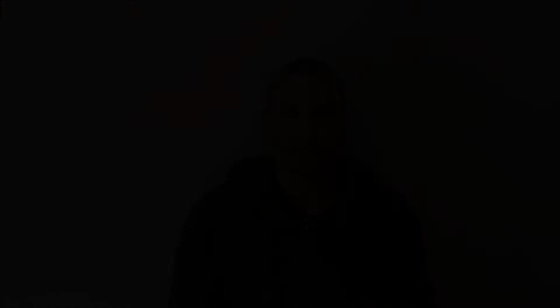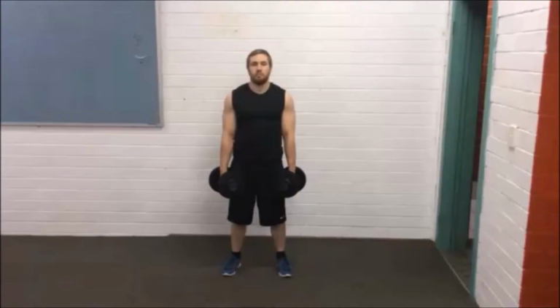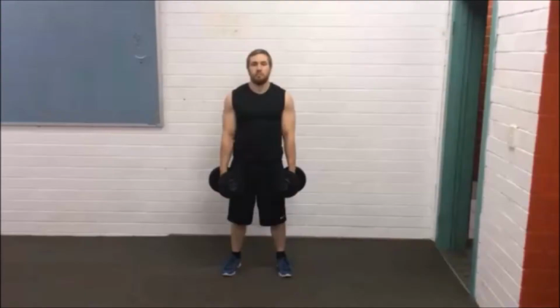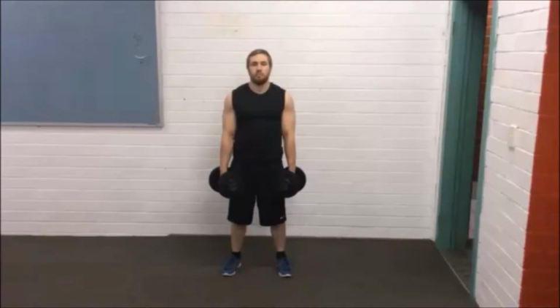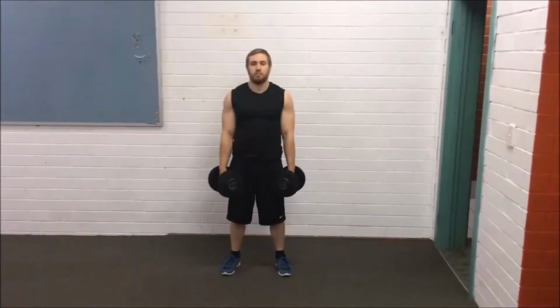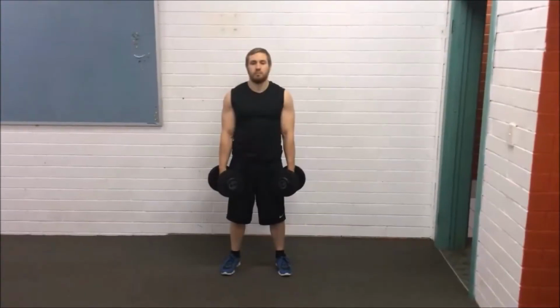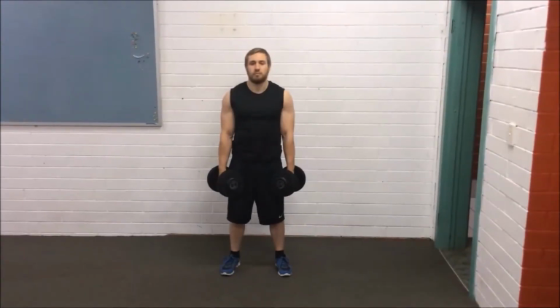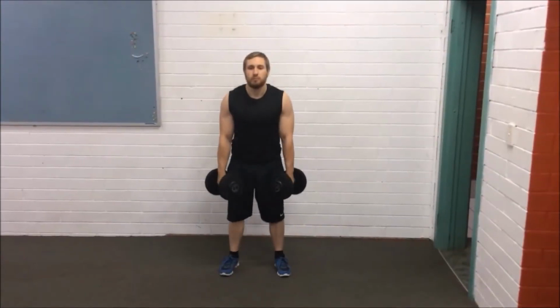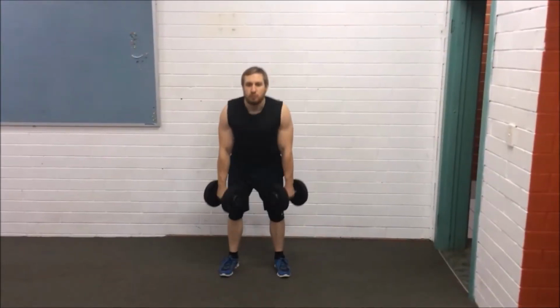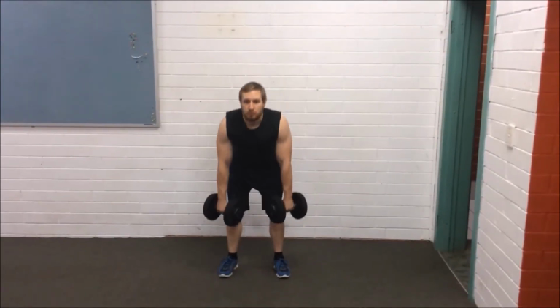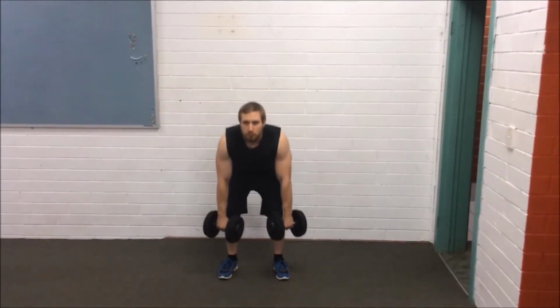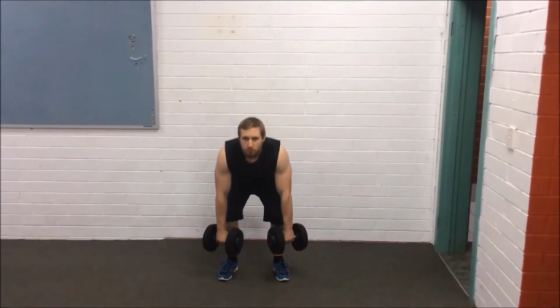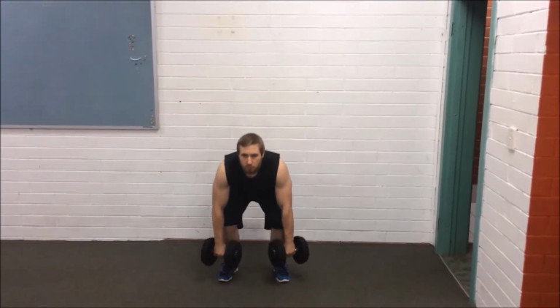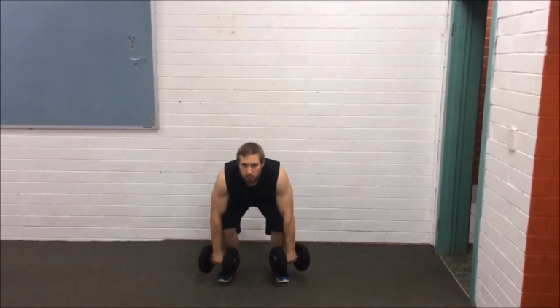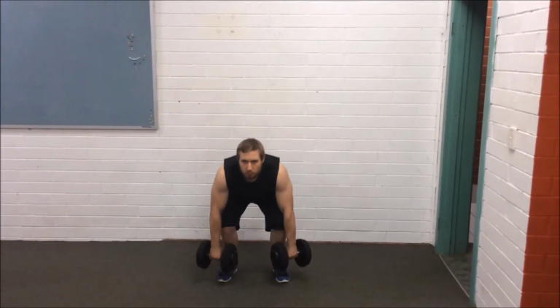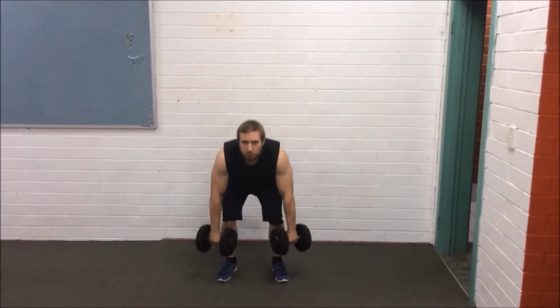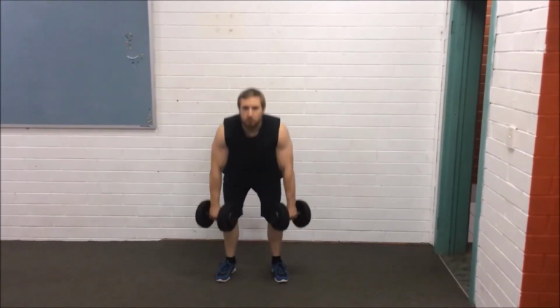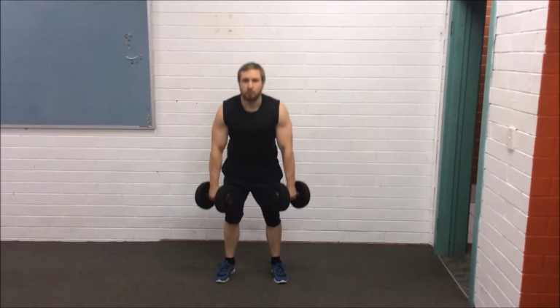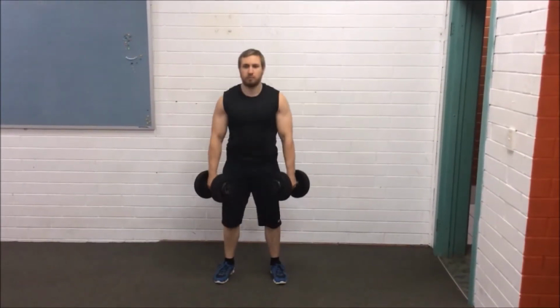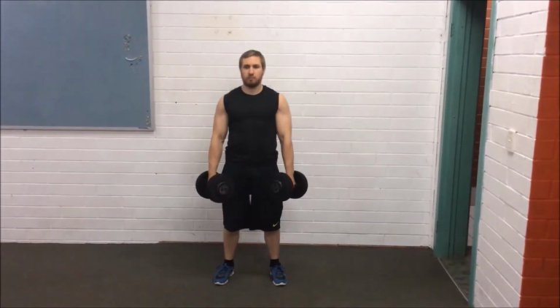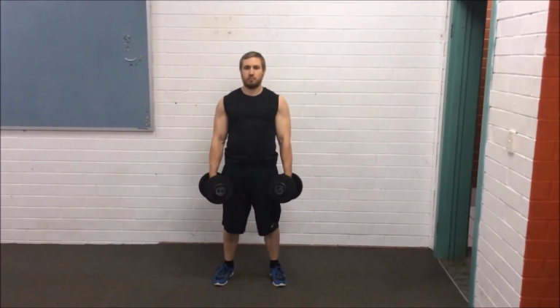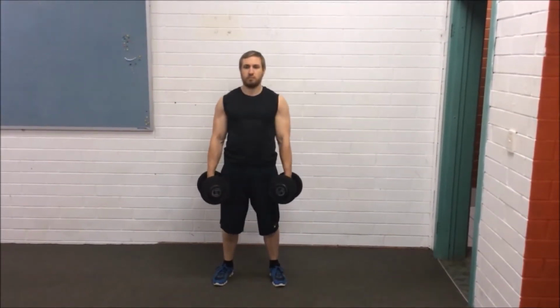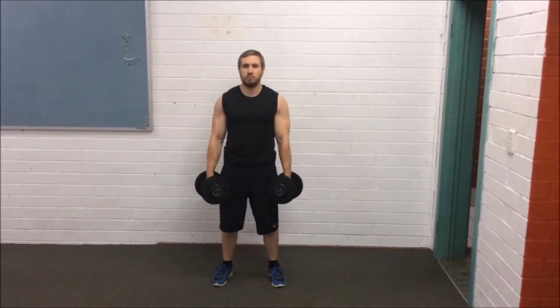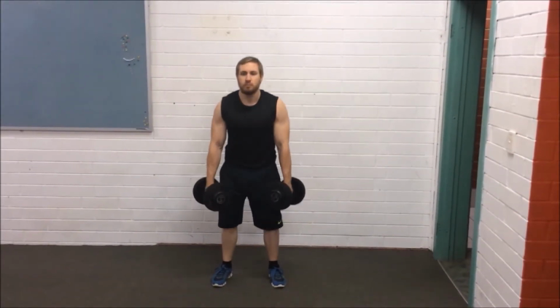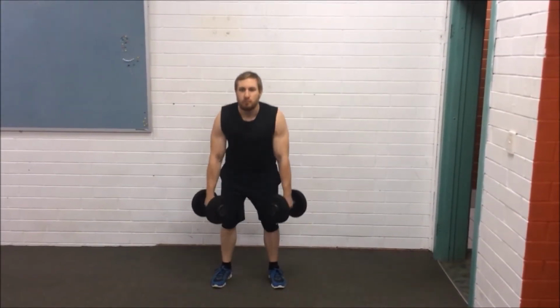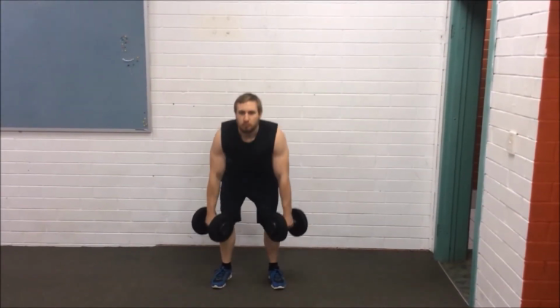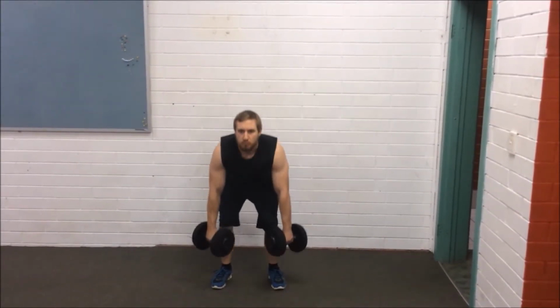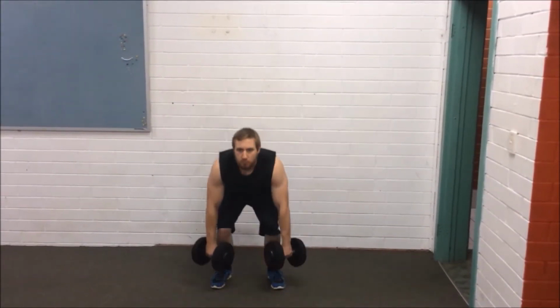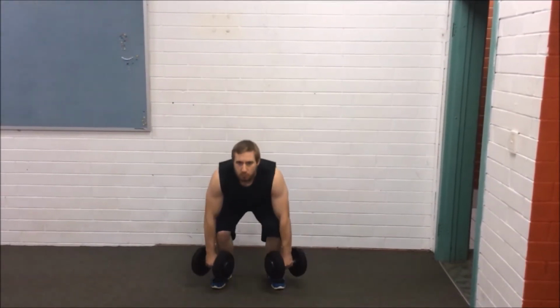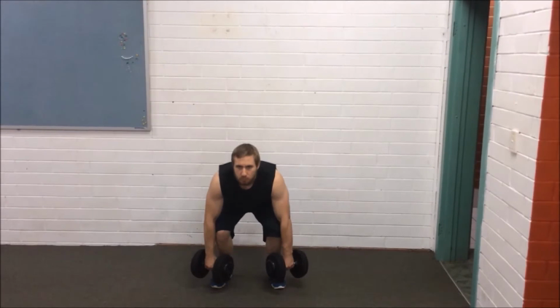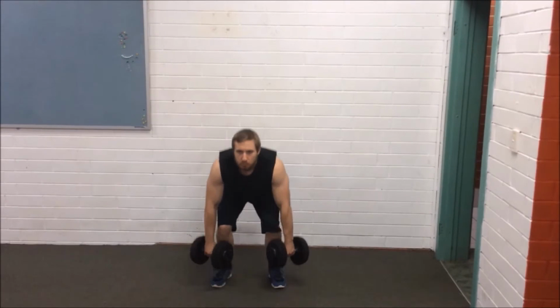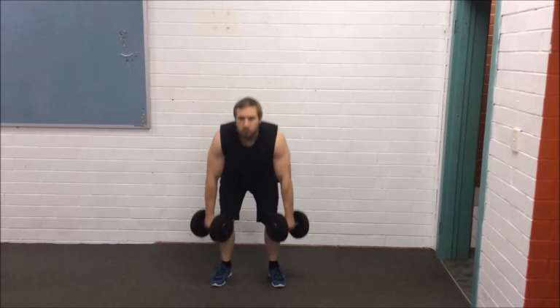Grab a pair of dumbbells with a suitable weight and hold them on either side, having your feet about shoulder-width apart.